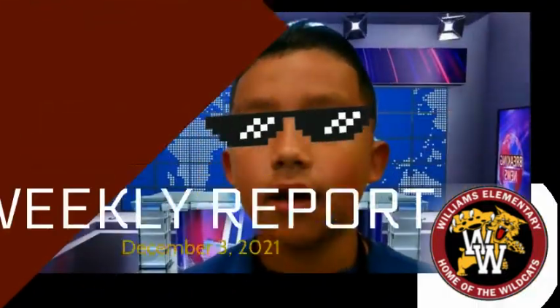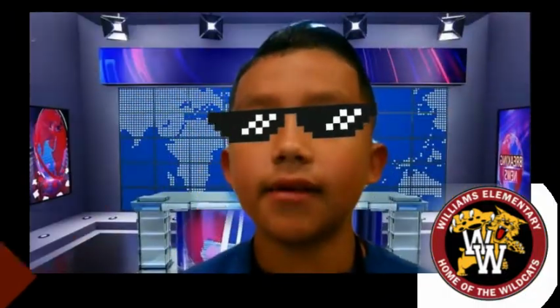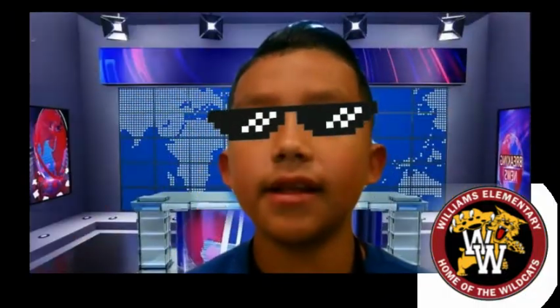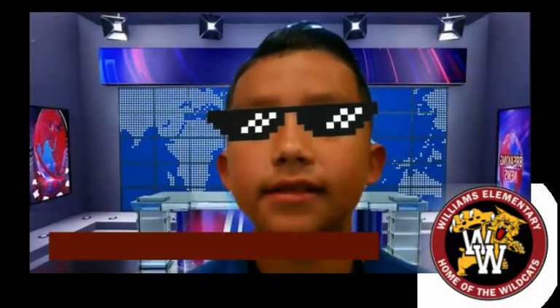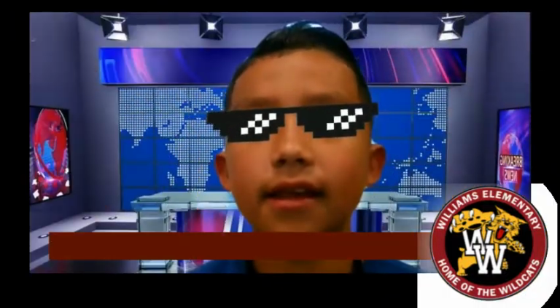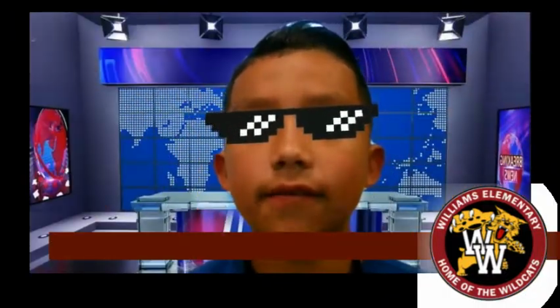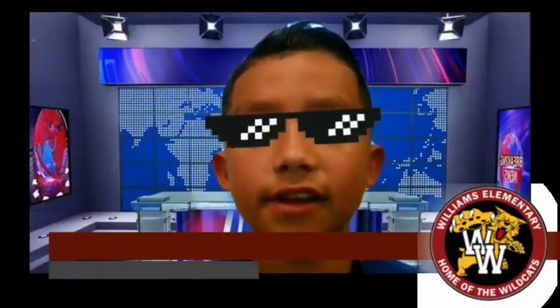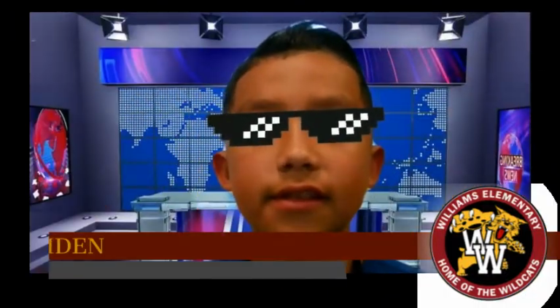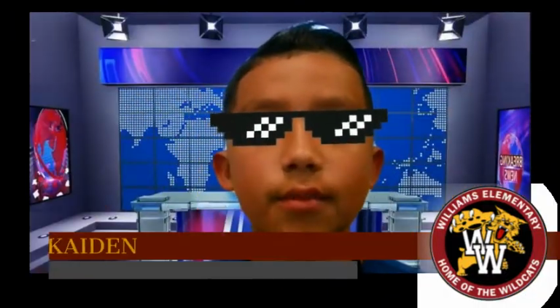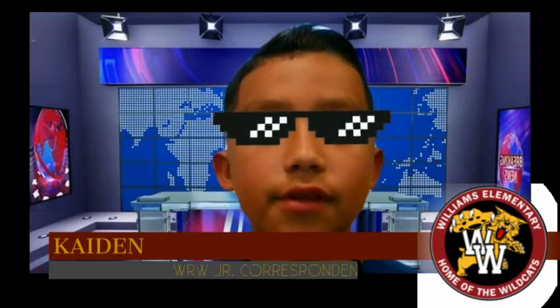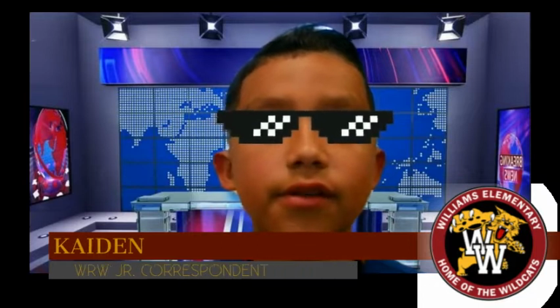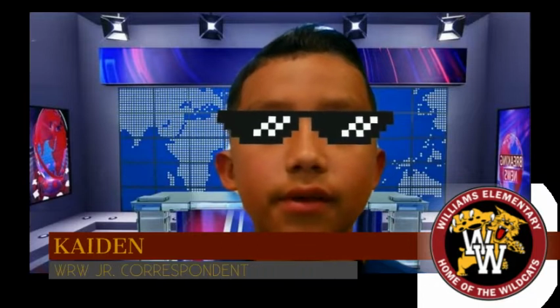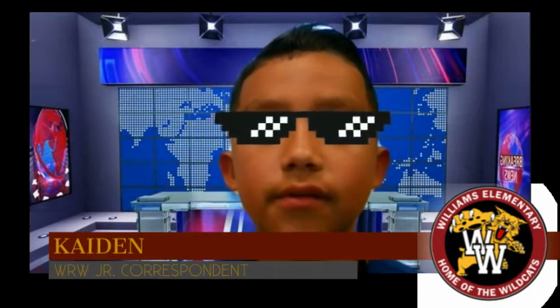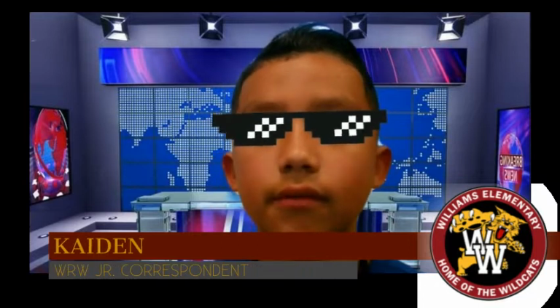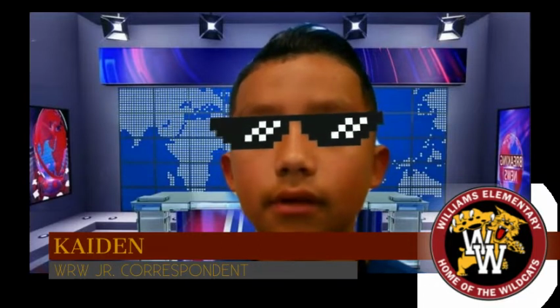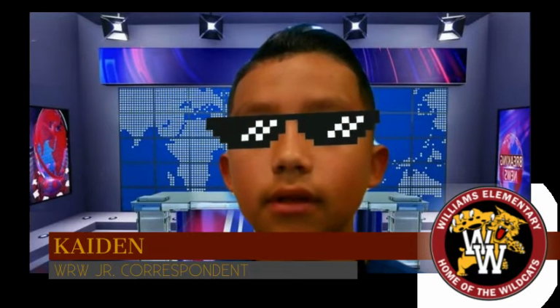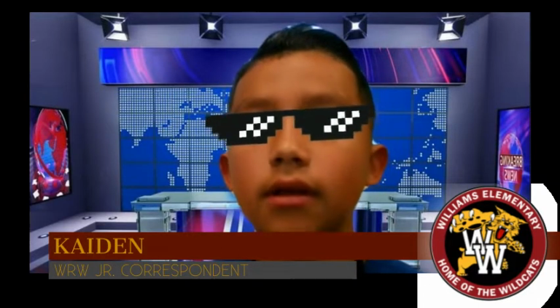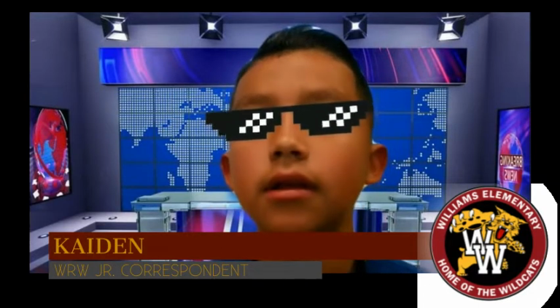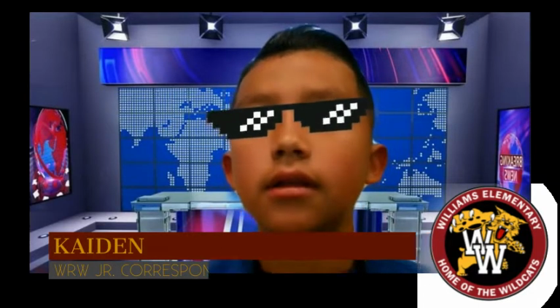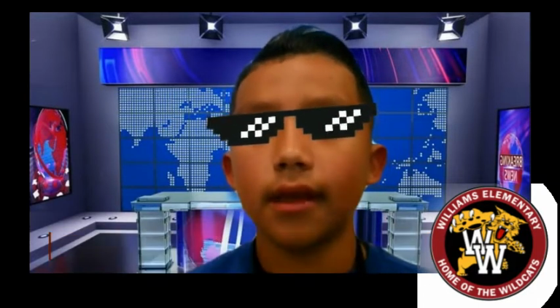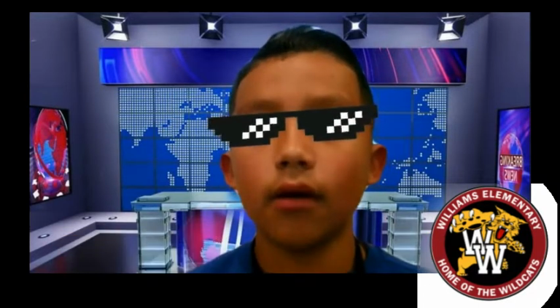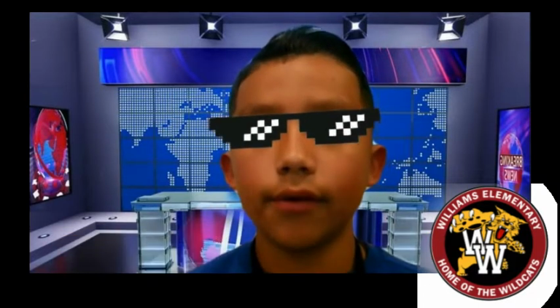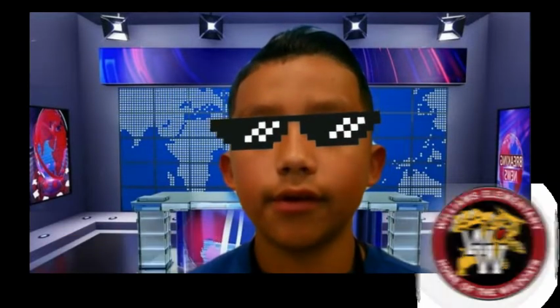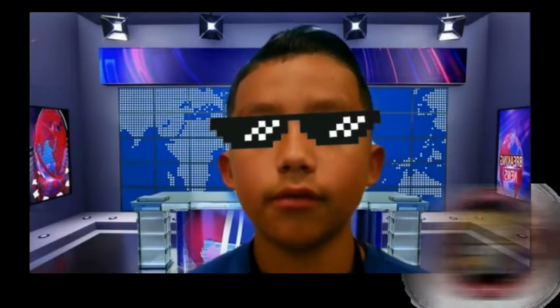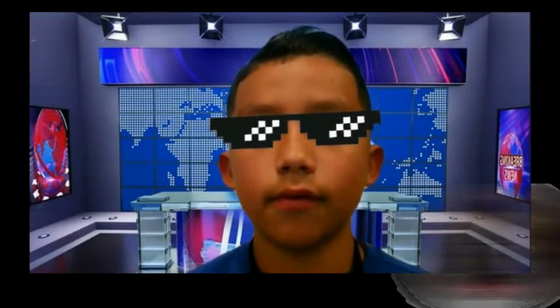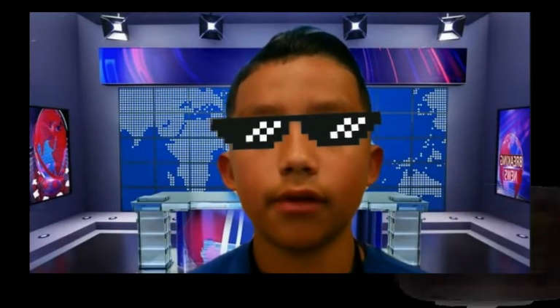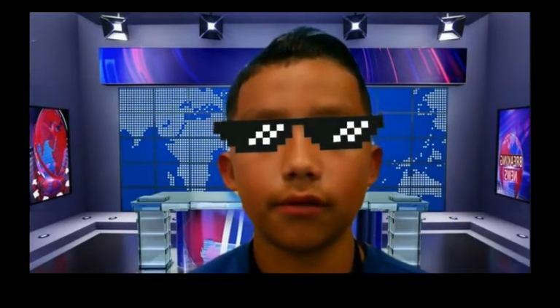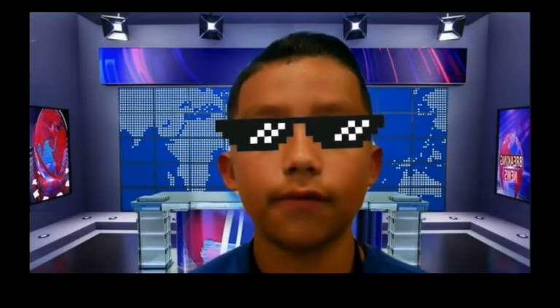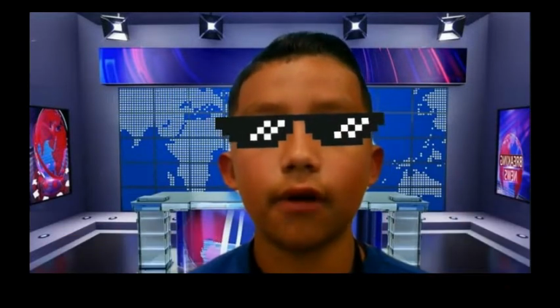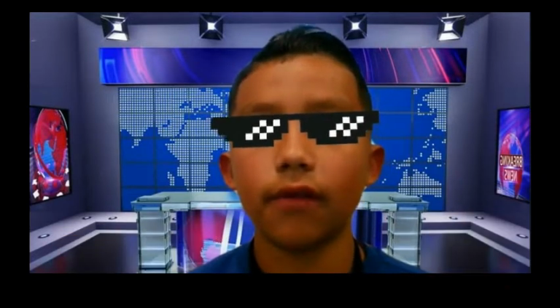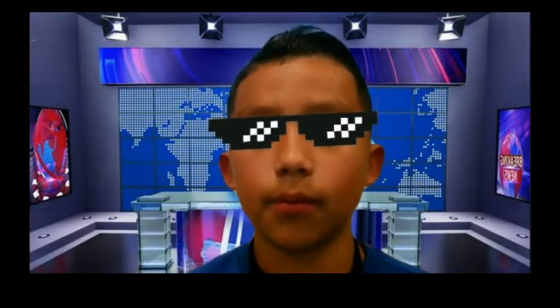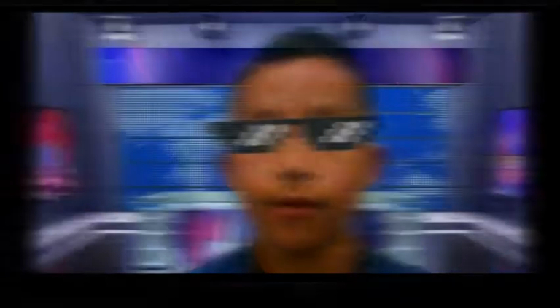I'm Curtin and today is Friday, December 3rd, 2021. Now we turn to Mrs. Vasquez for our weather report.